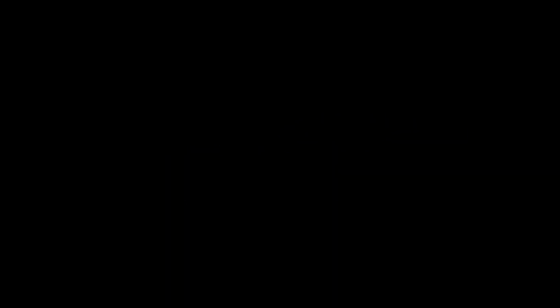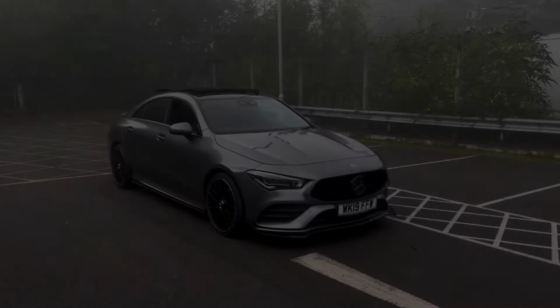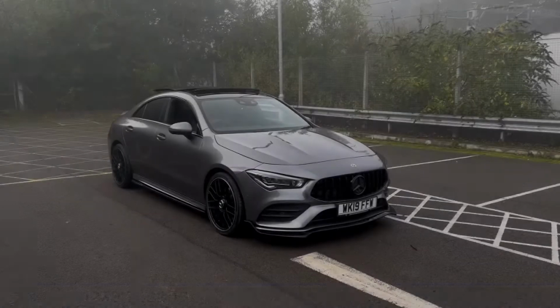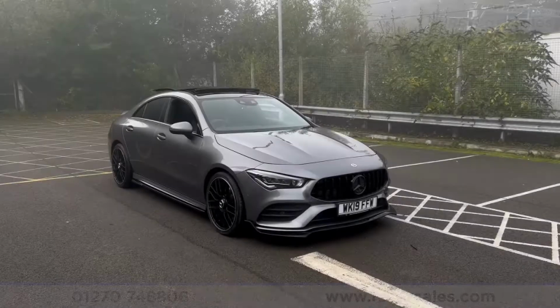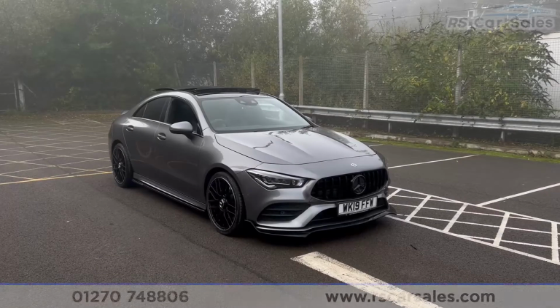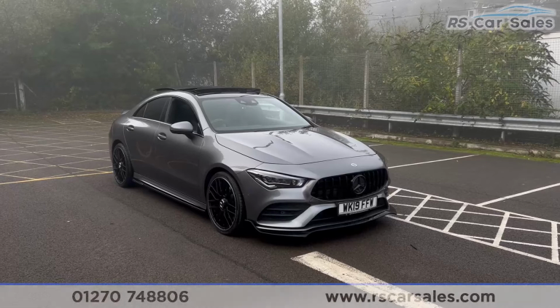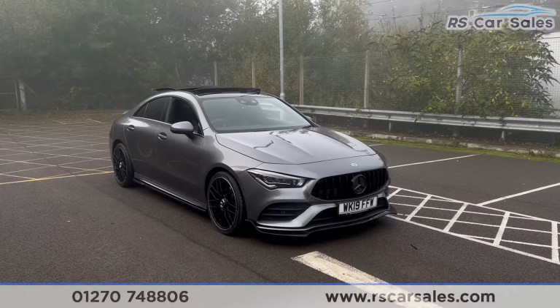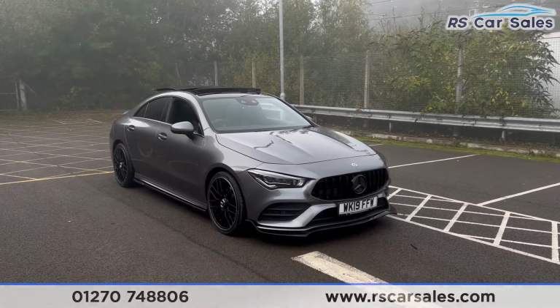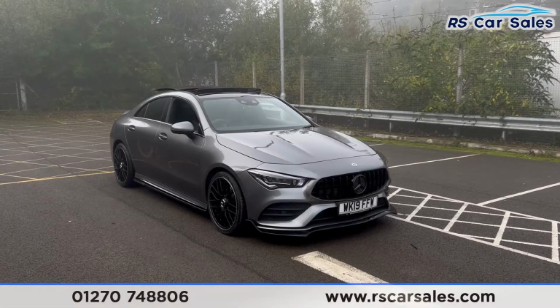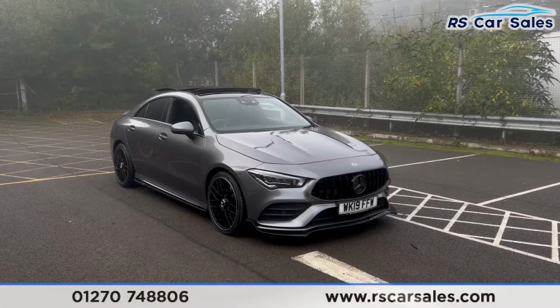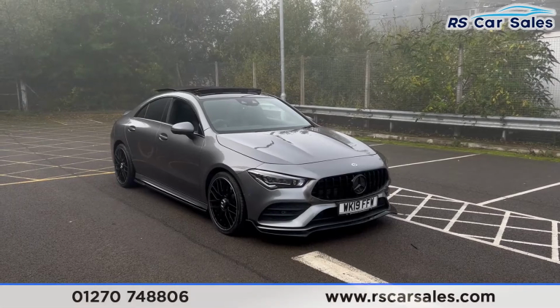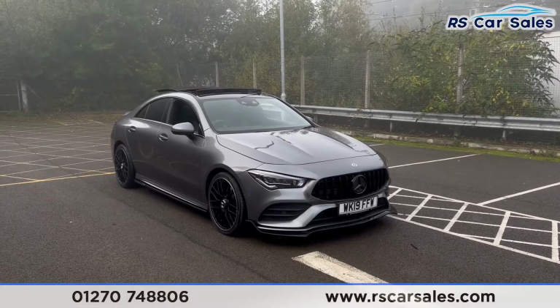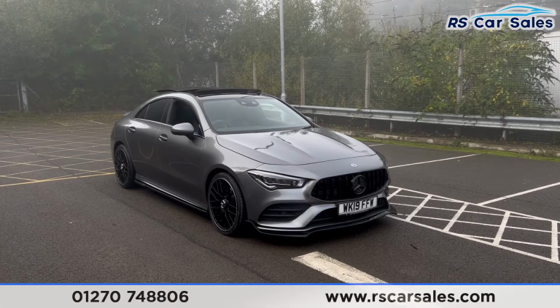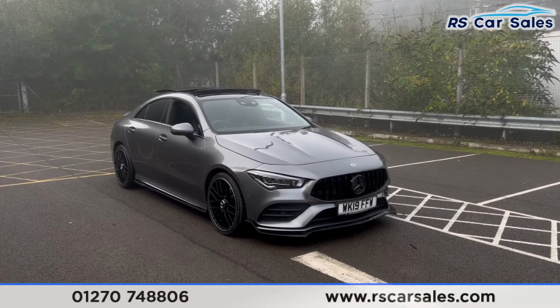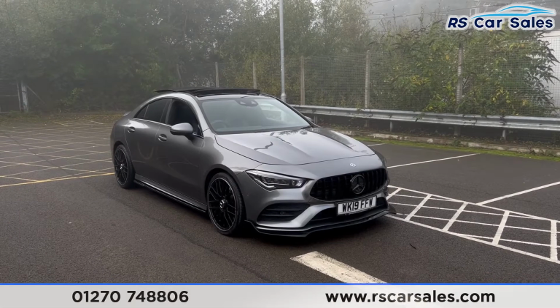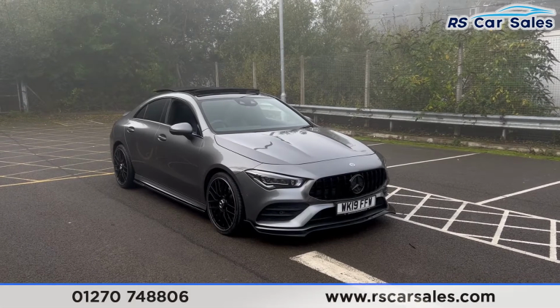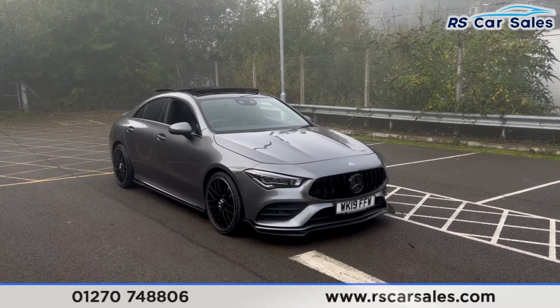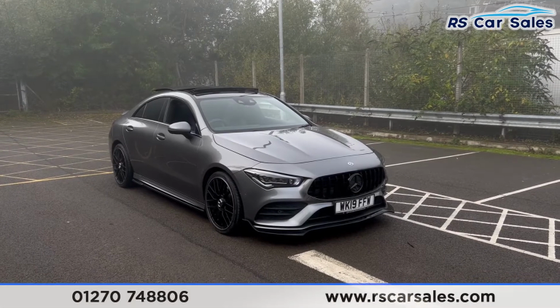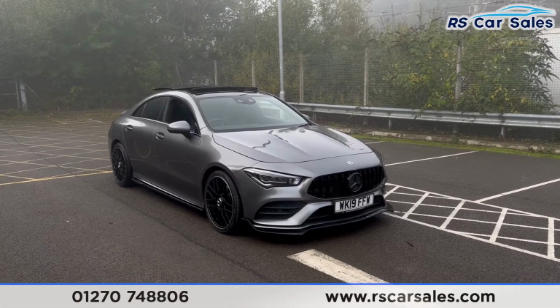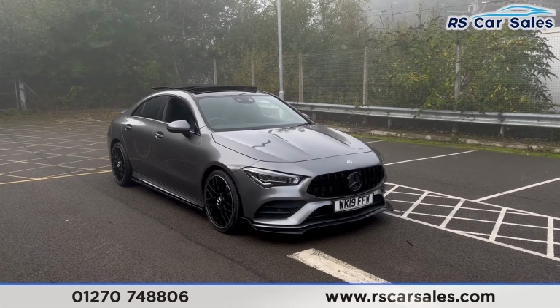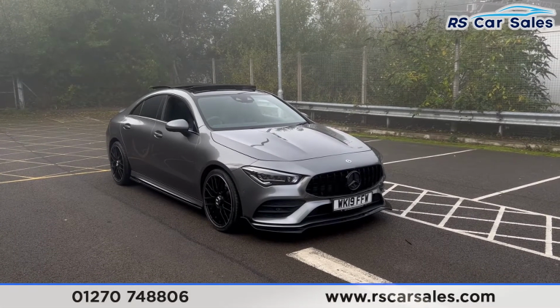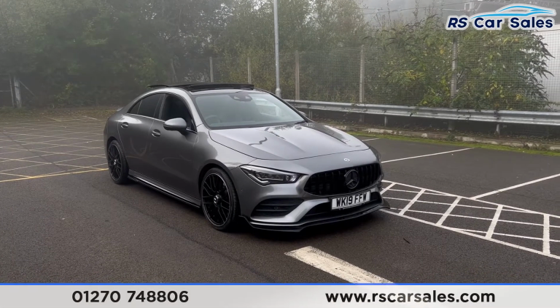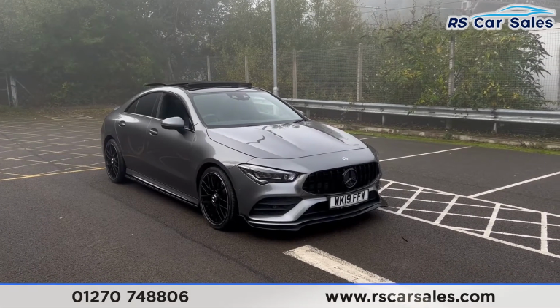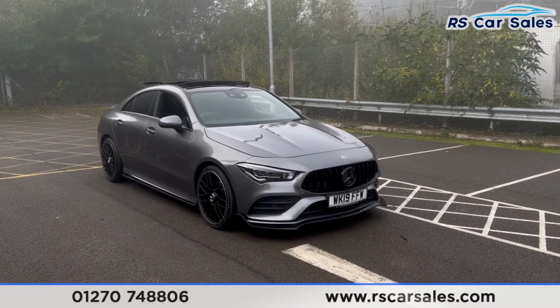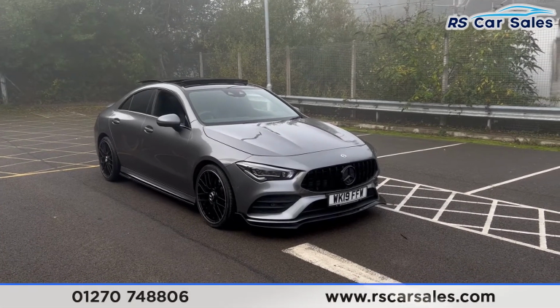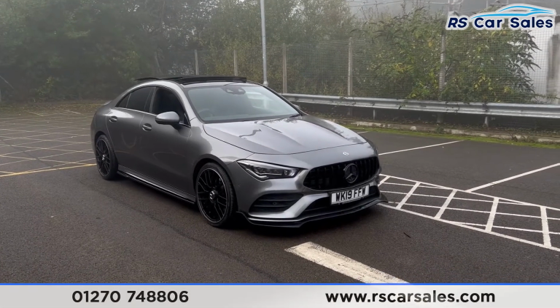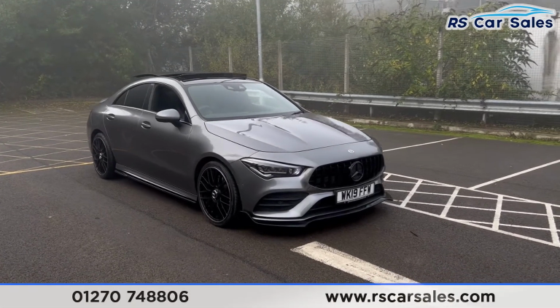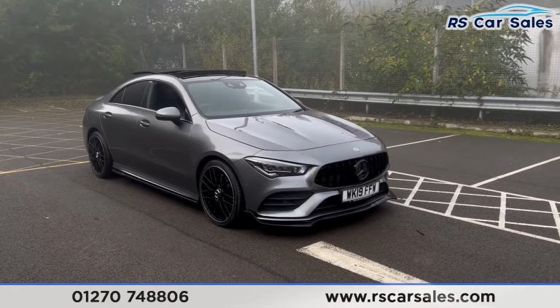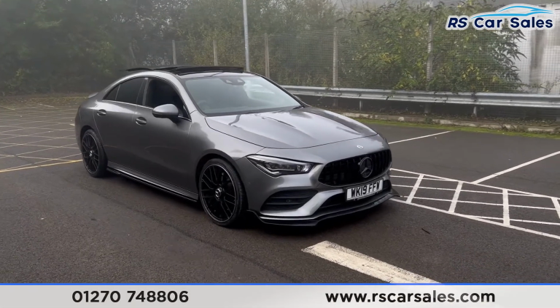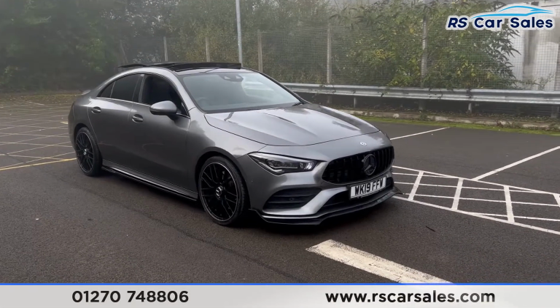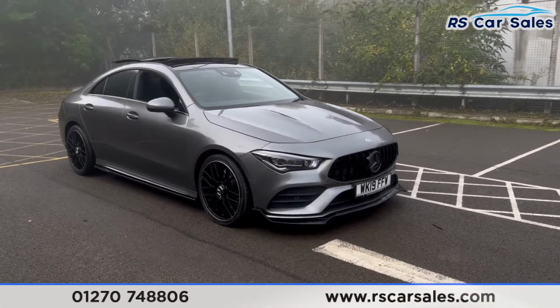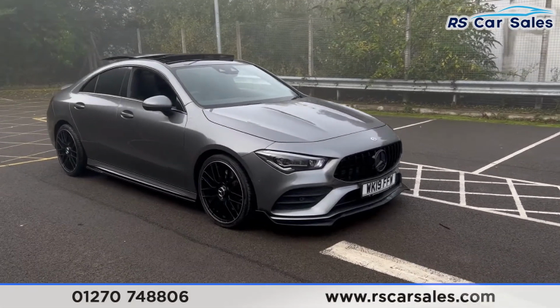Here we have a 2019 Mercedes-Benz CLA 220 AMG Line Premium Plus.